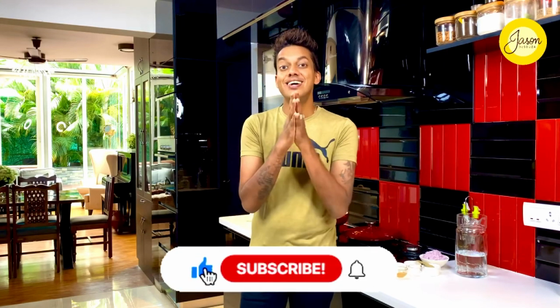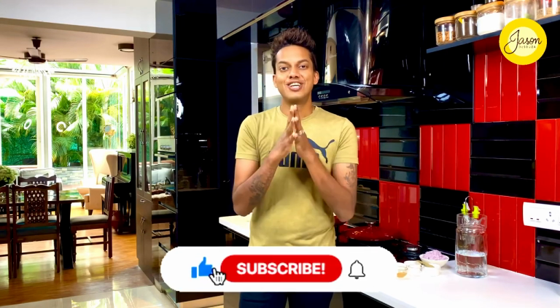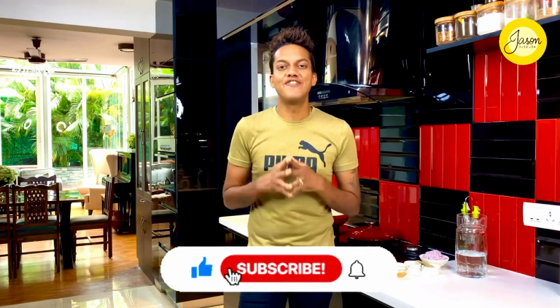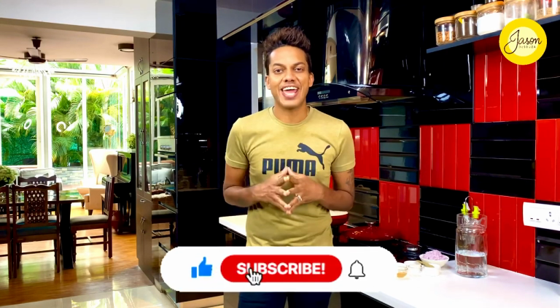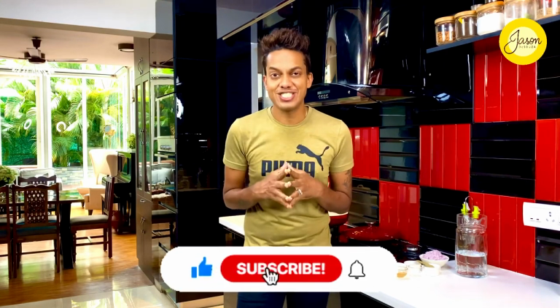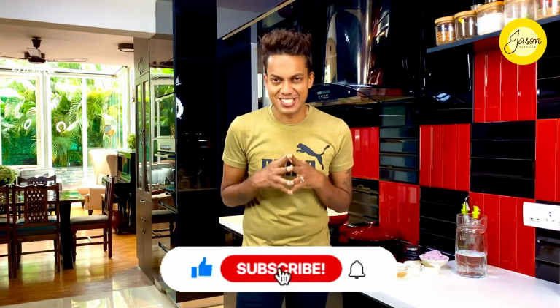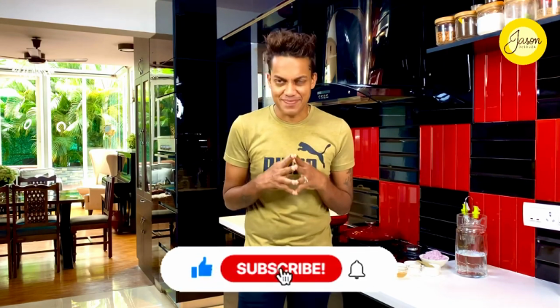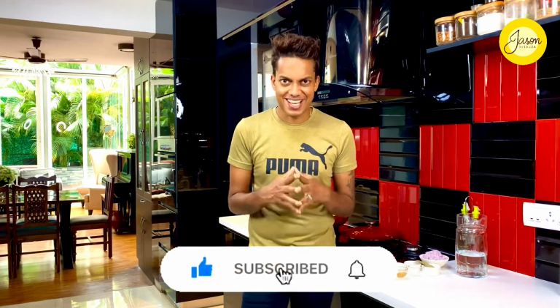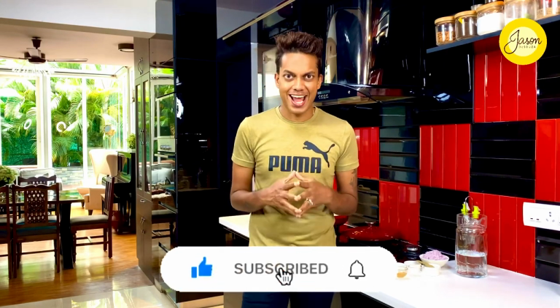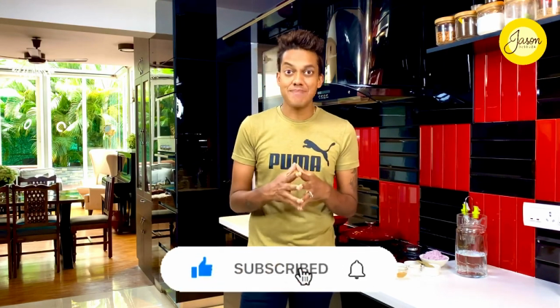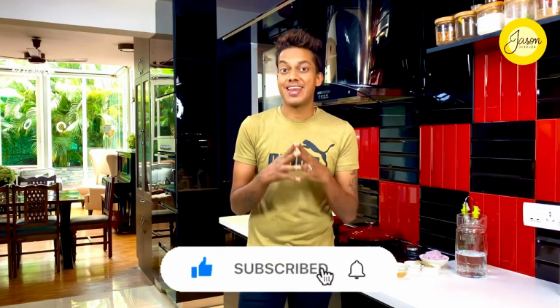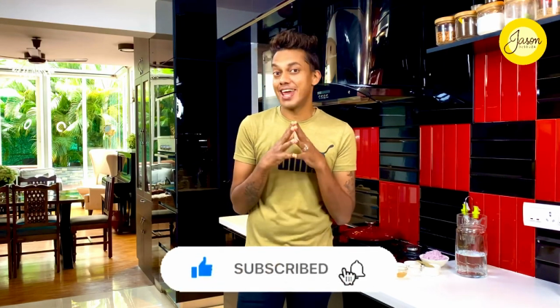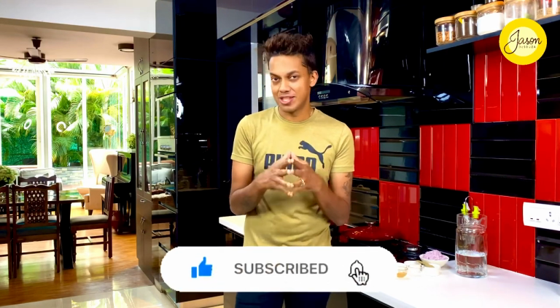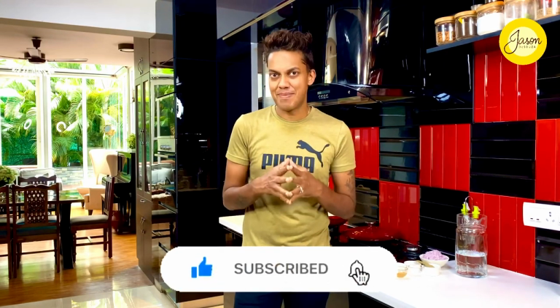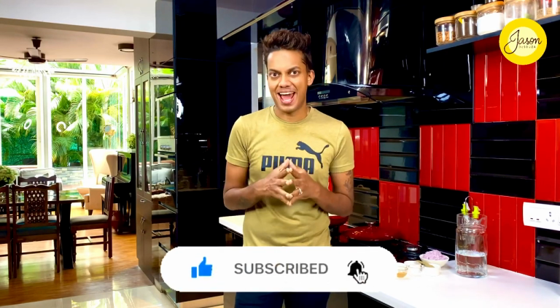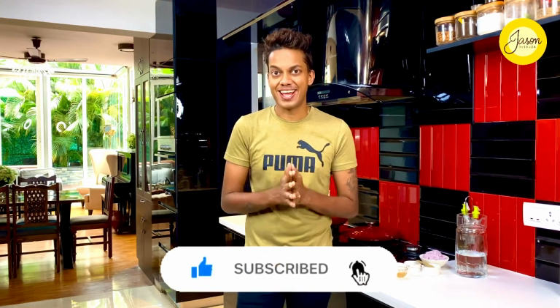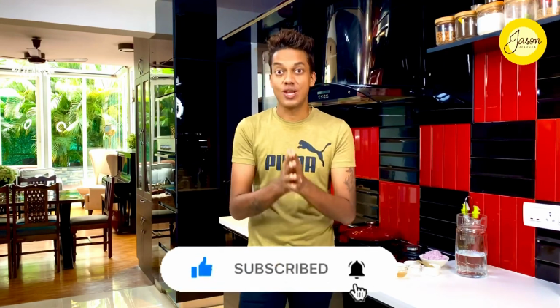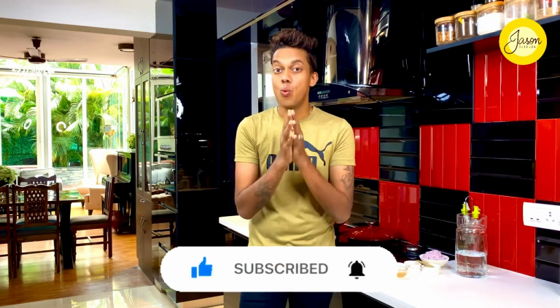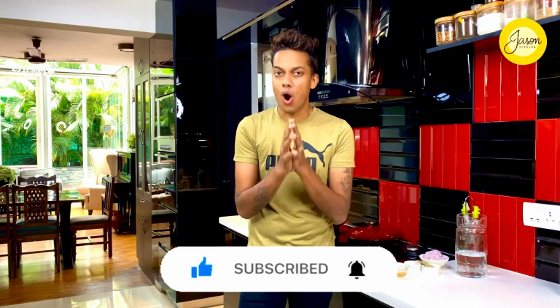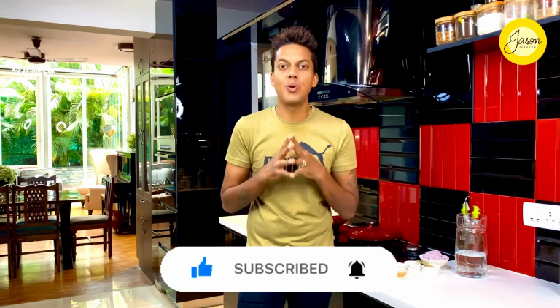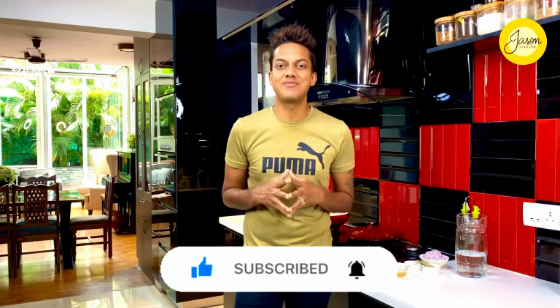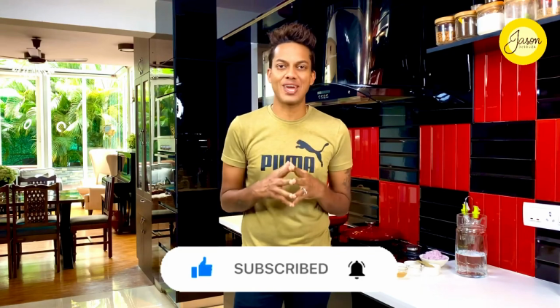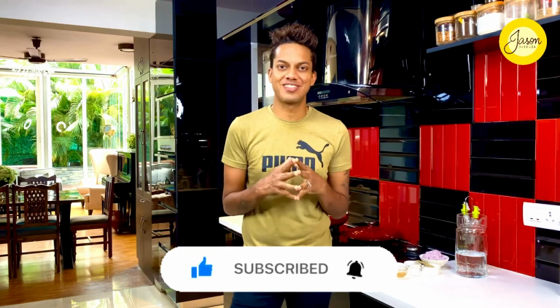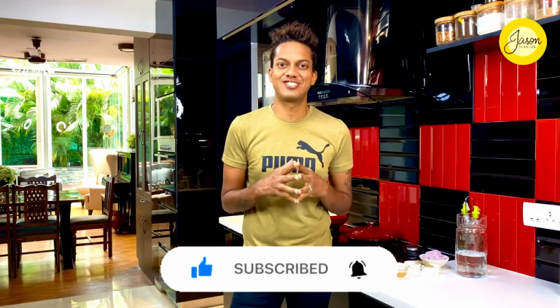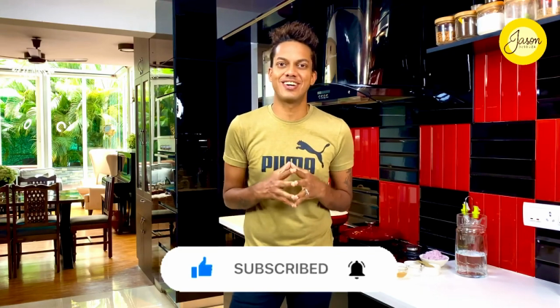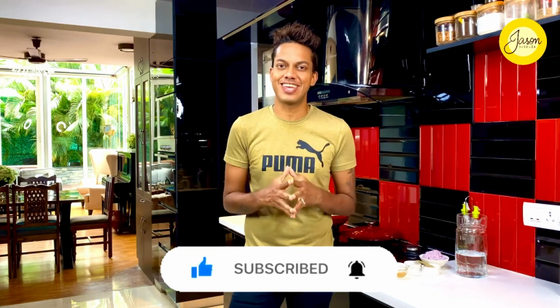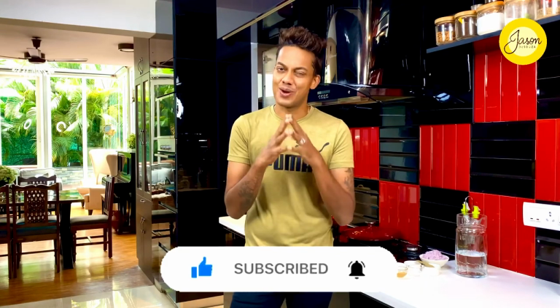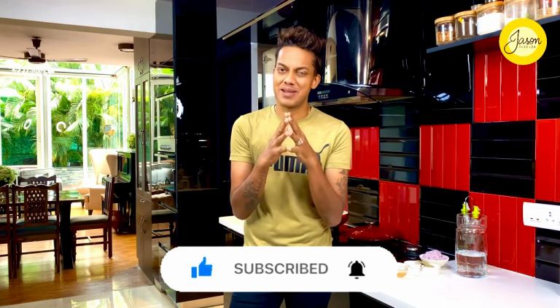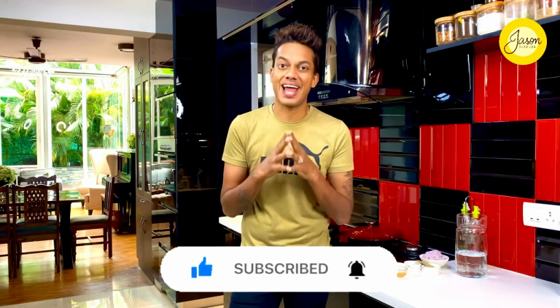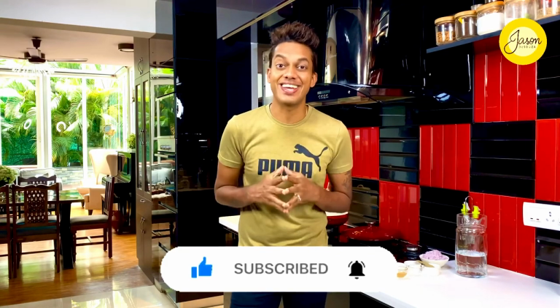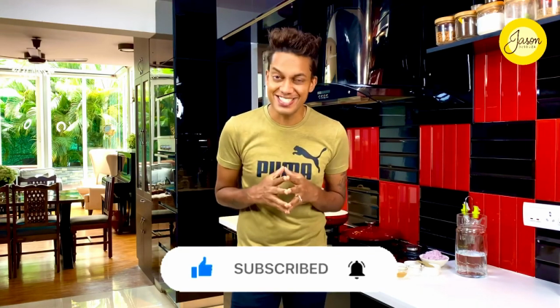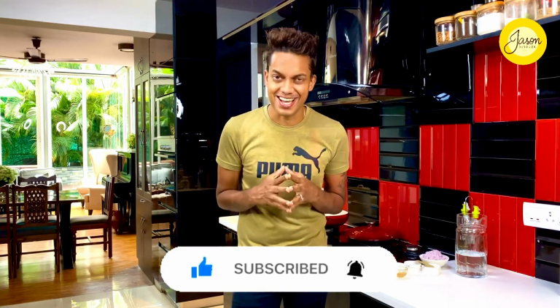Don't forget to subscribe and hit on the bell icon — walk with me on this journey going back in time.